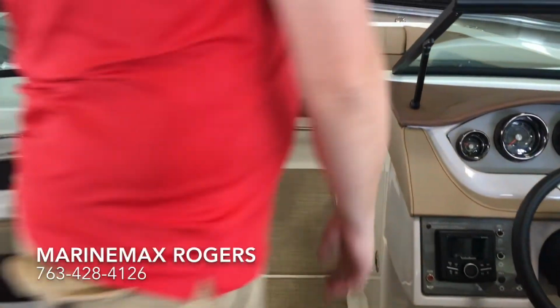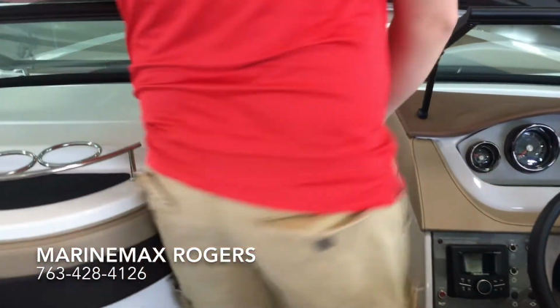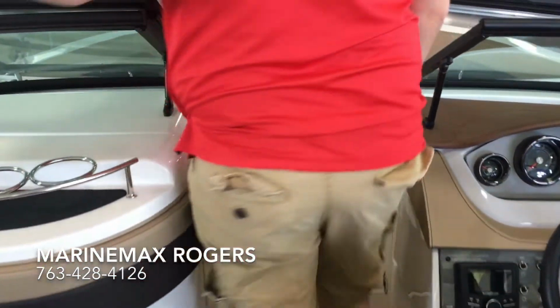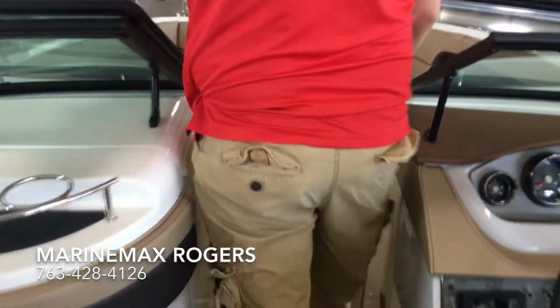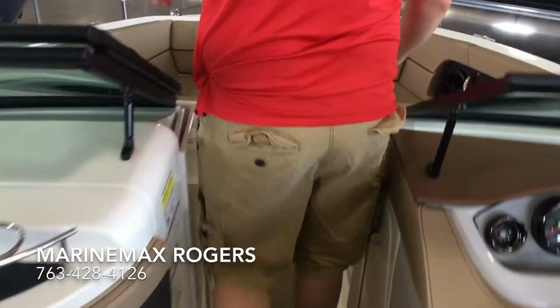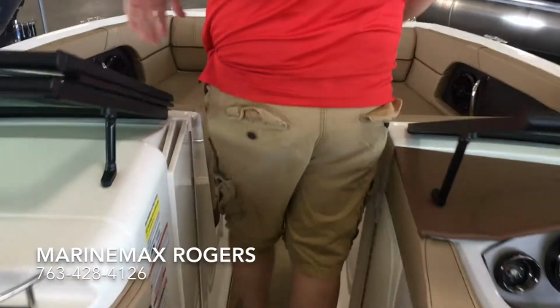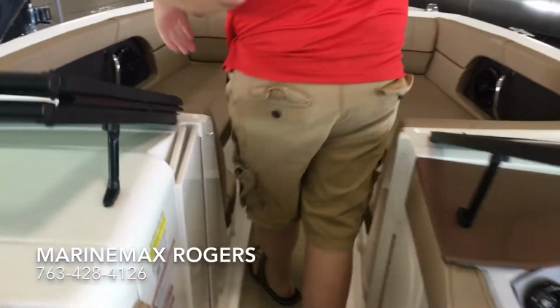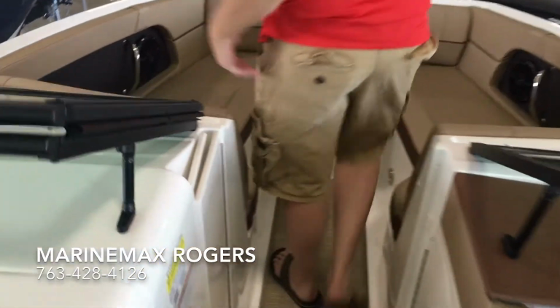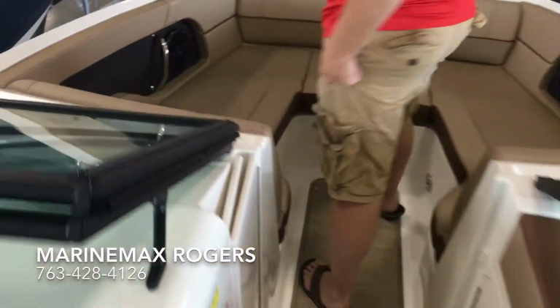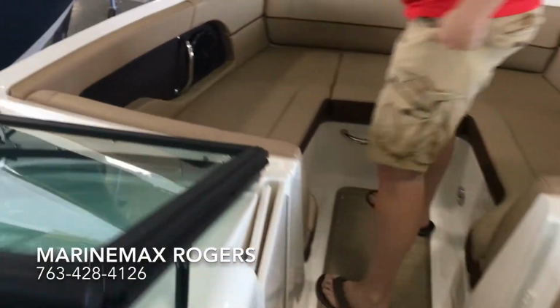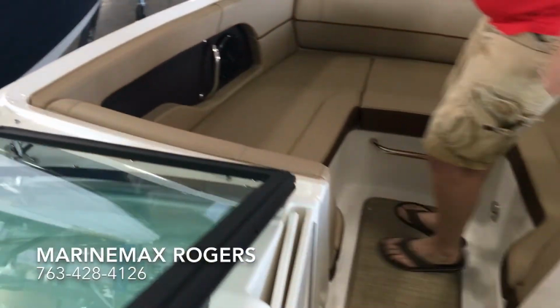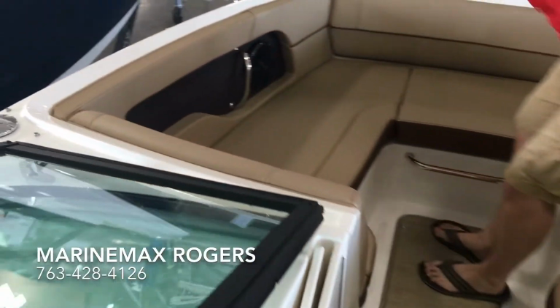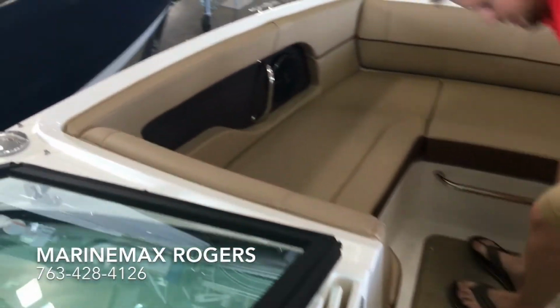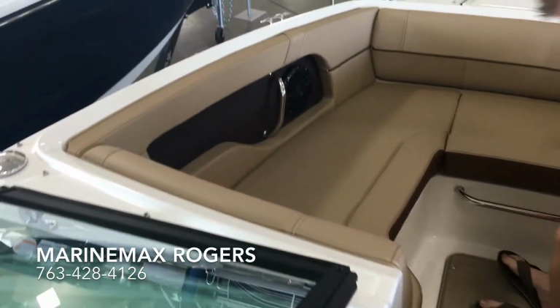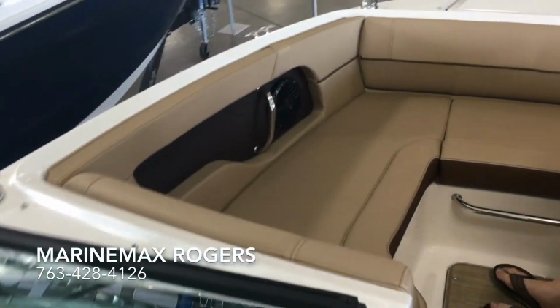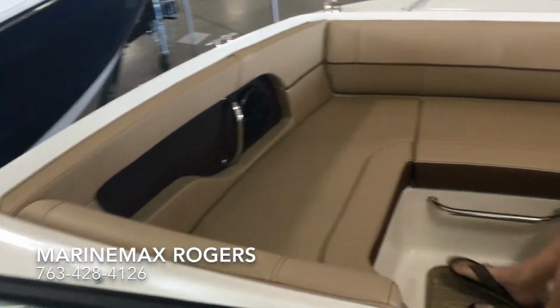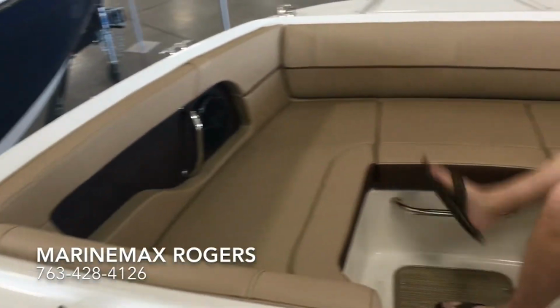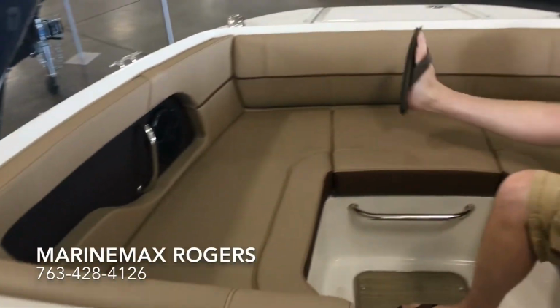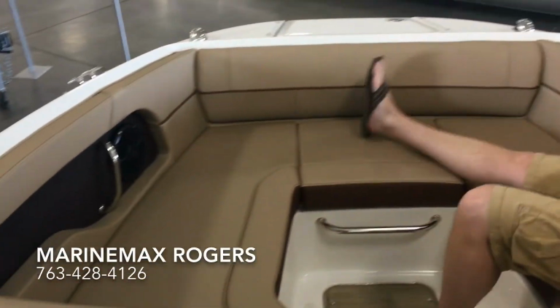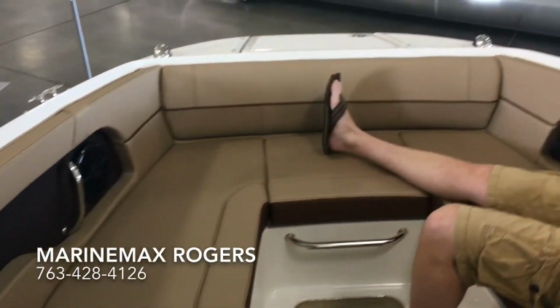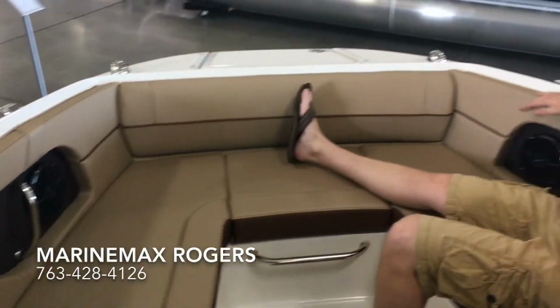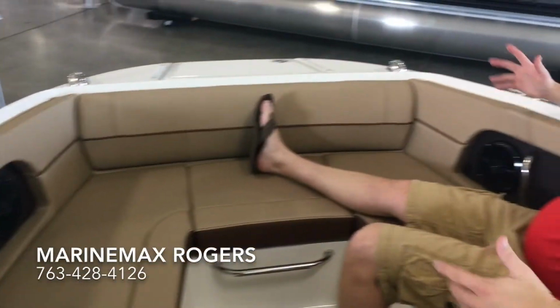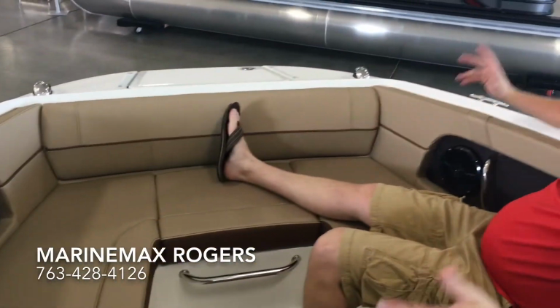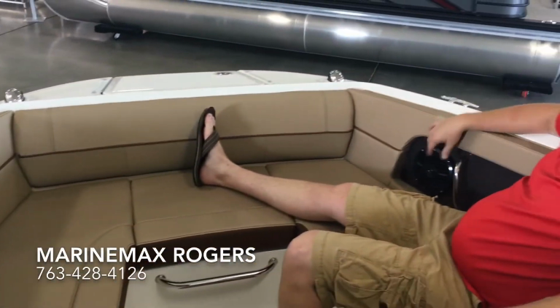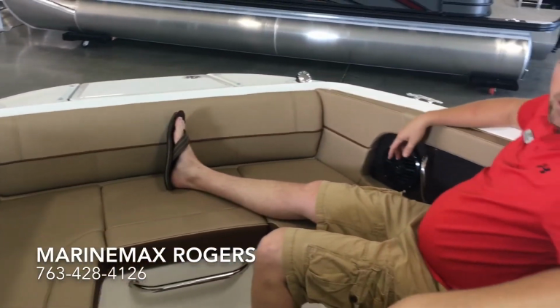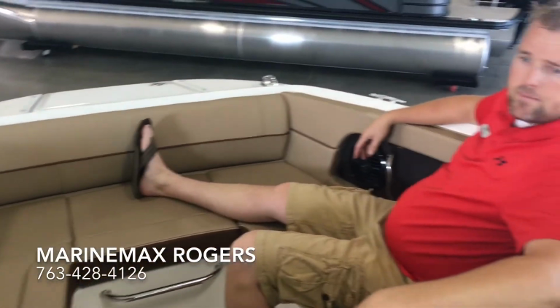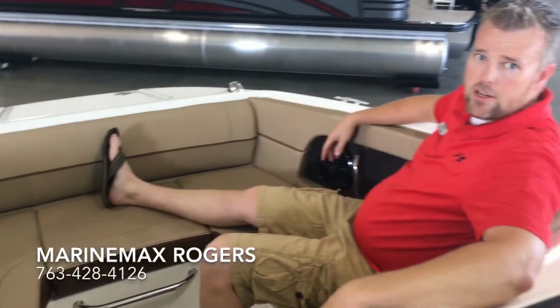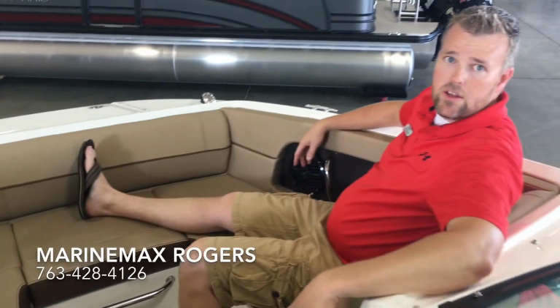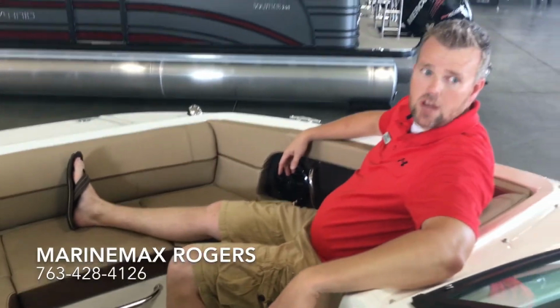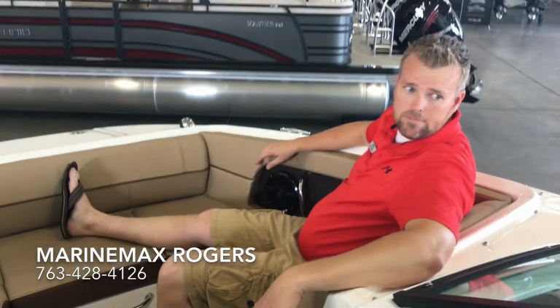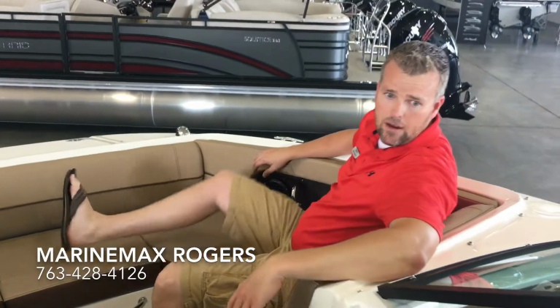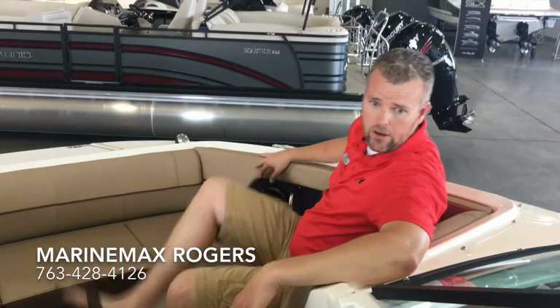Then up in the bow area there's a nice seating area, perfect for vegging out and enjoying the sun.